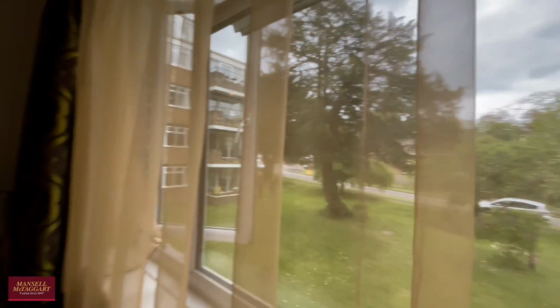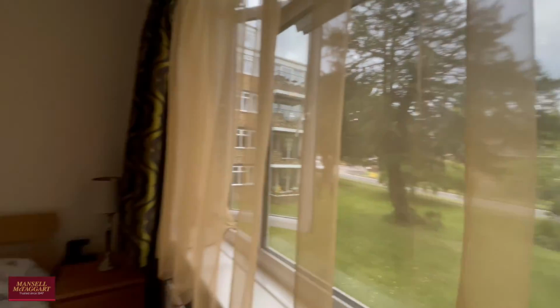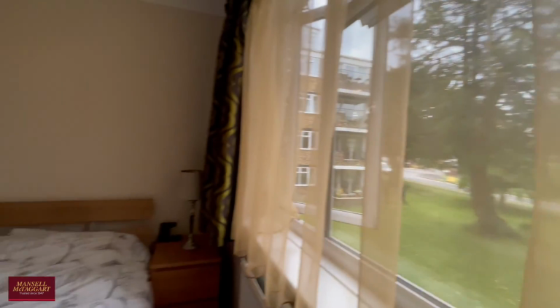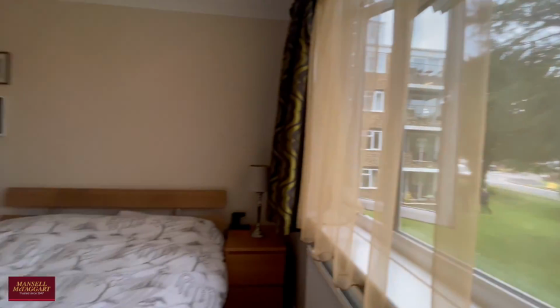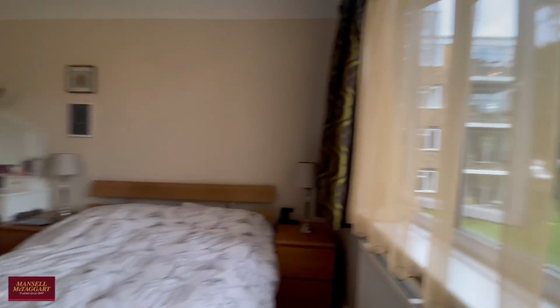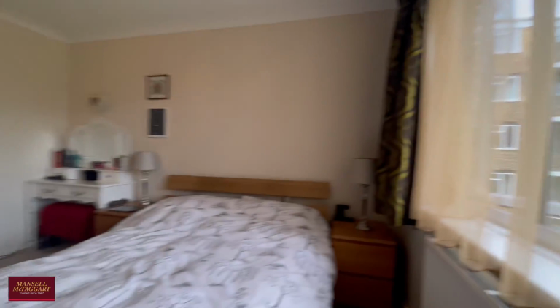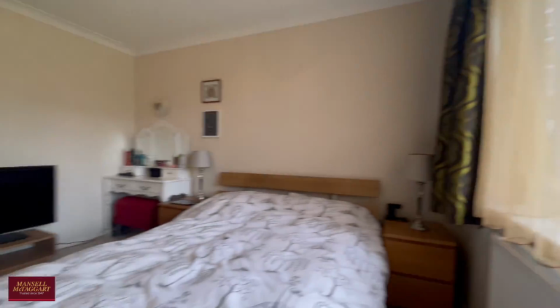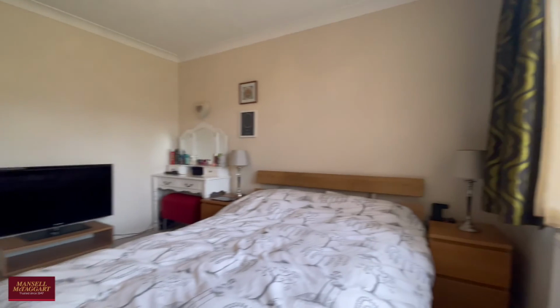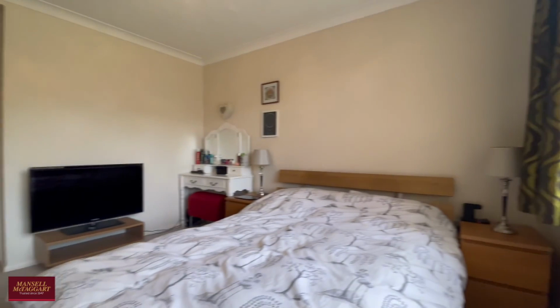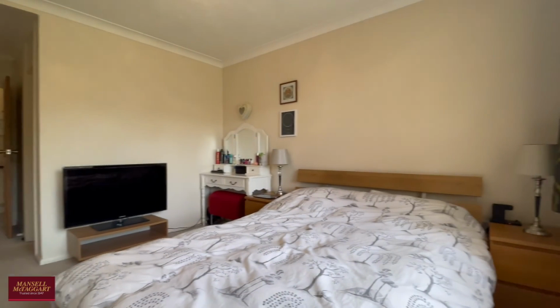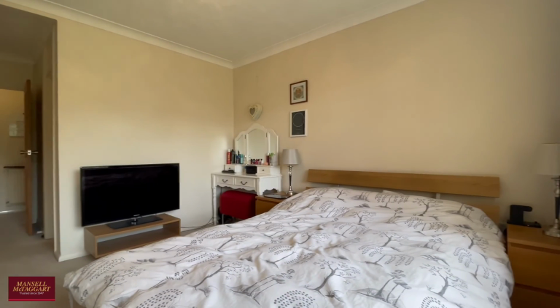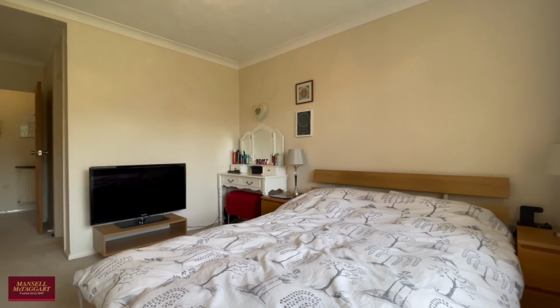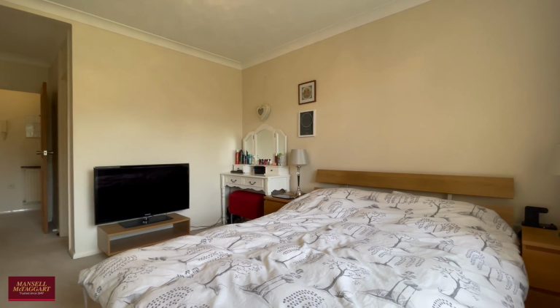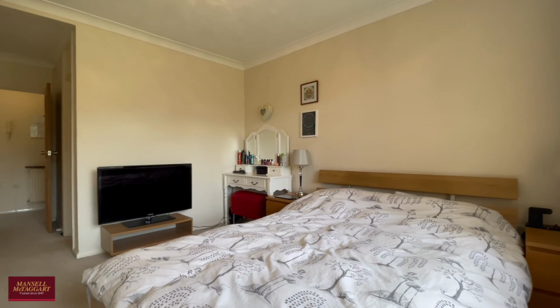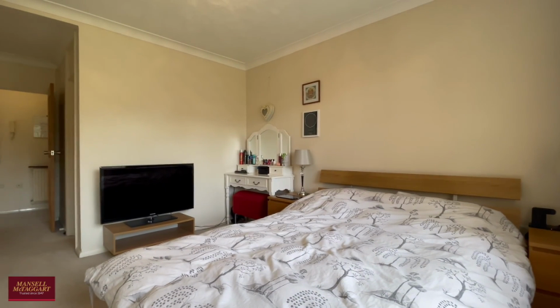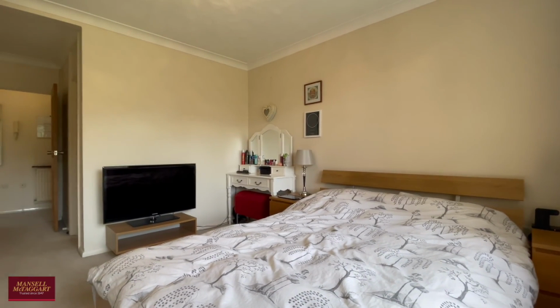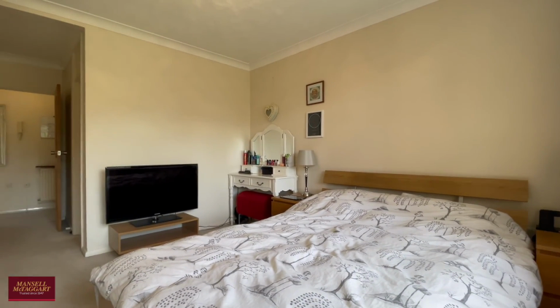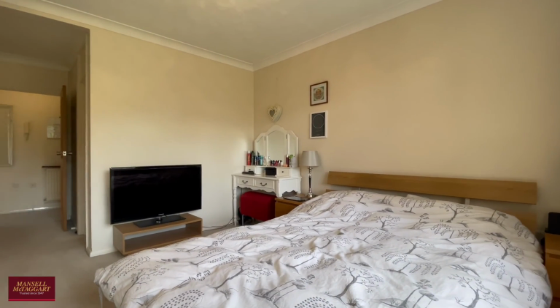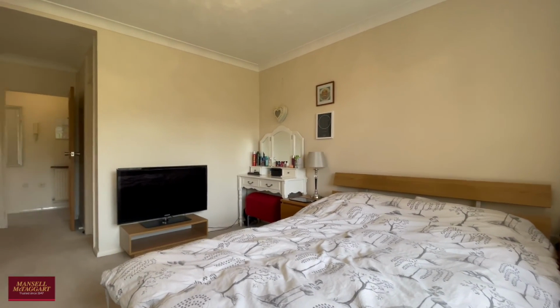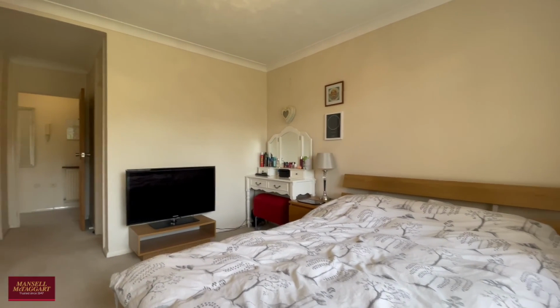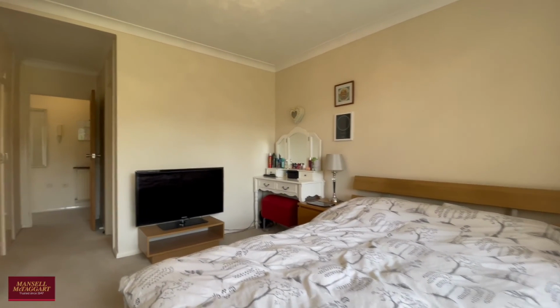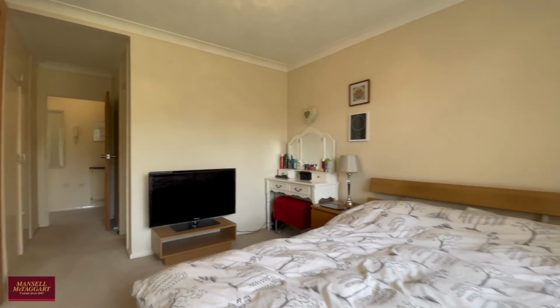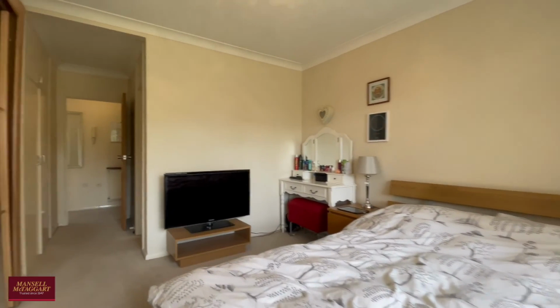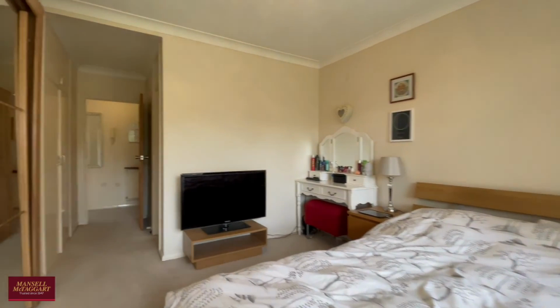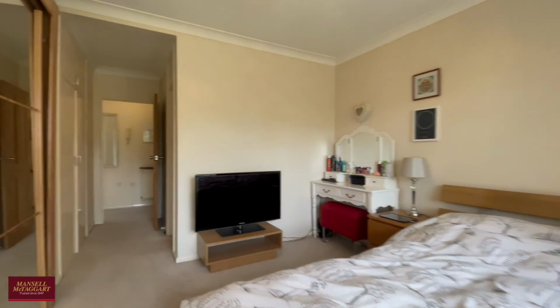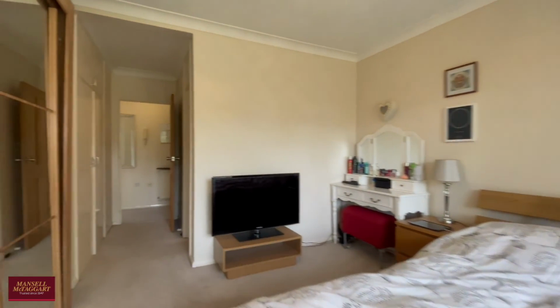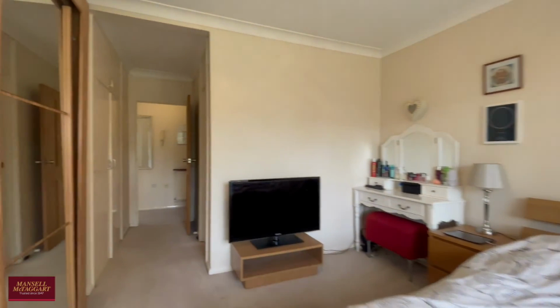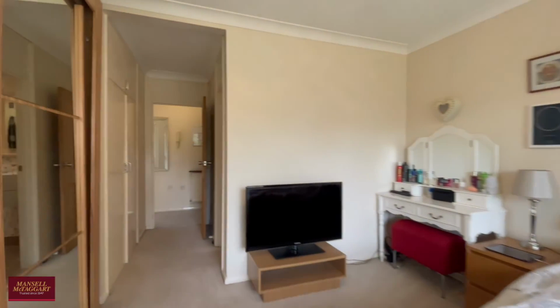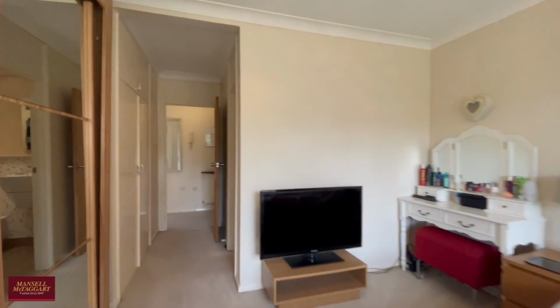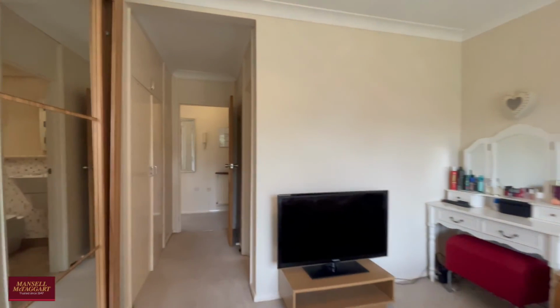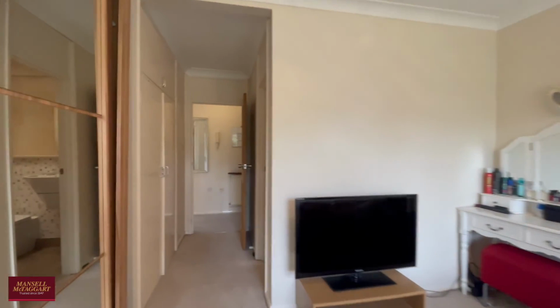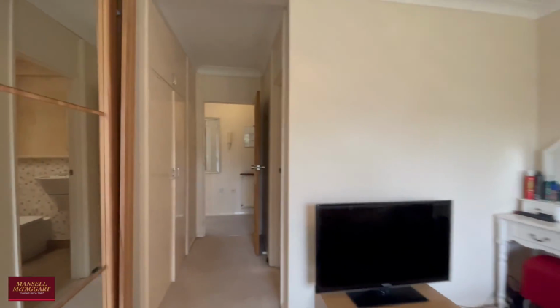Again, a very large room with lots of built-in storage as well. You could easily fit a home office in there if you needed to.